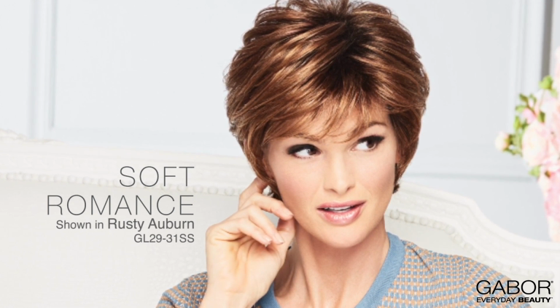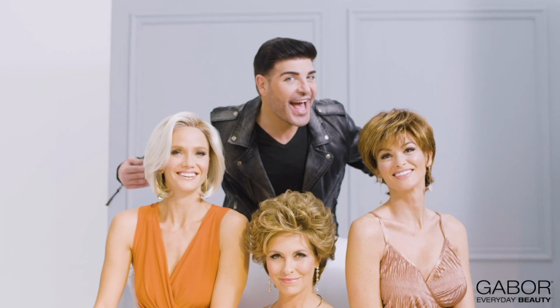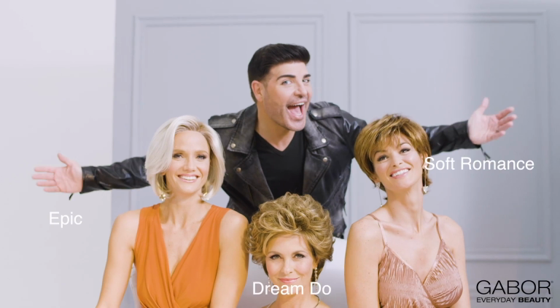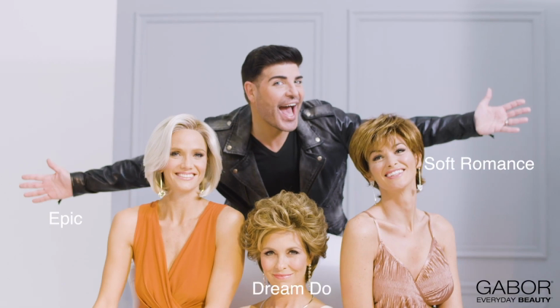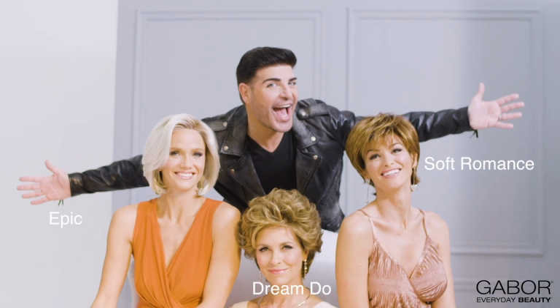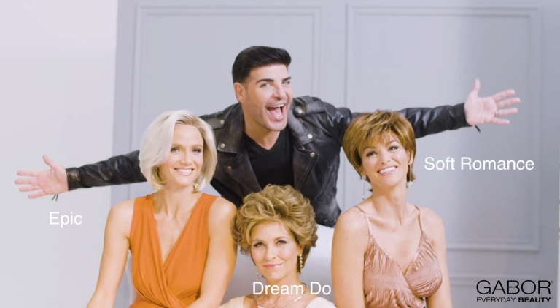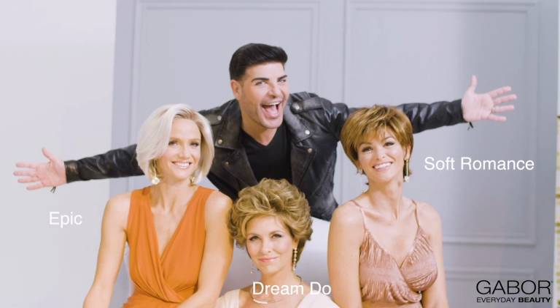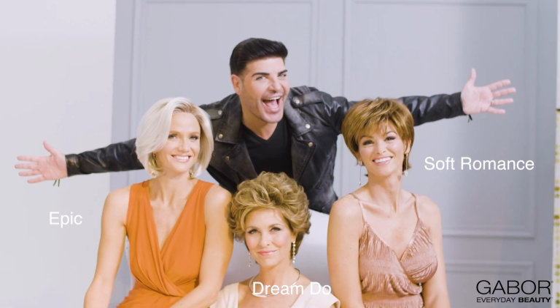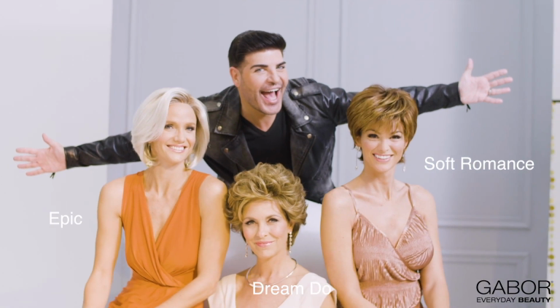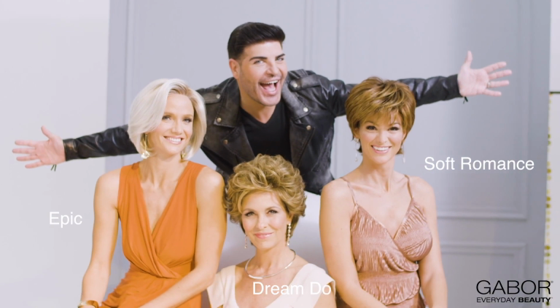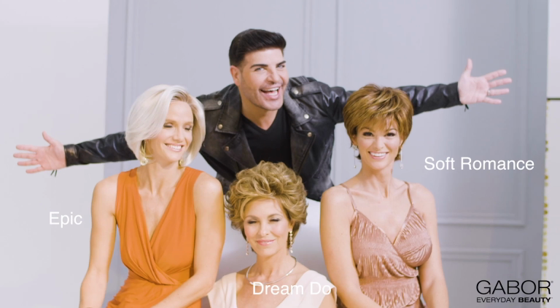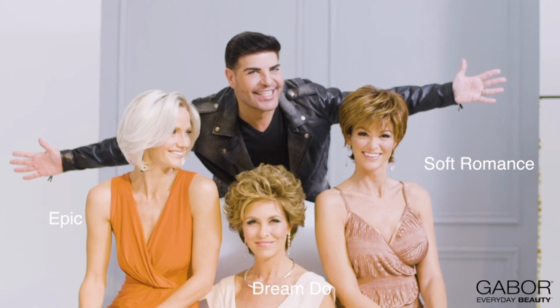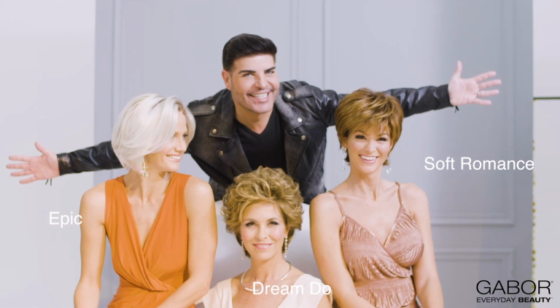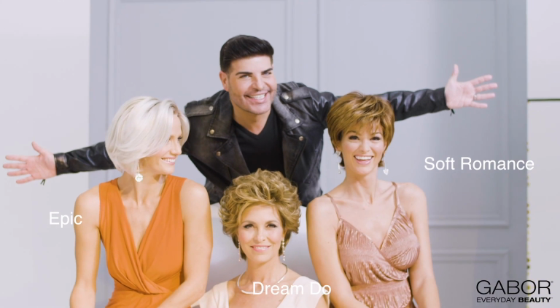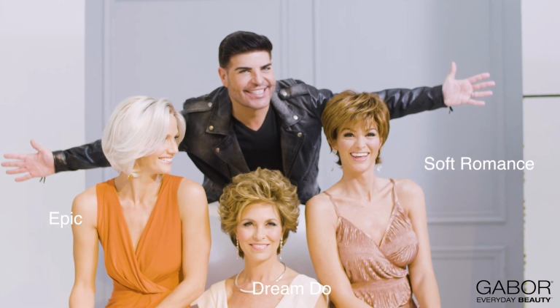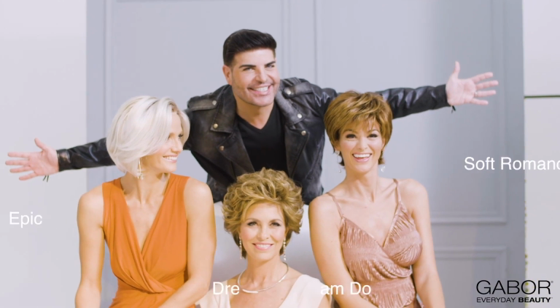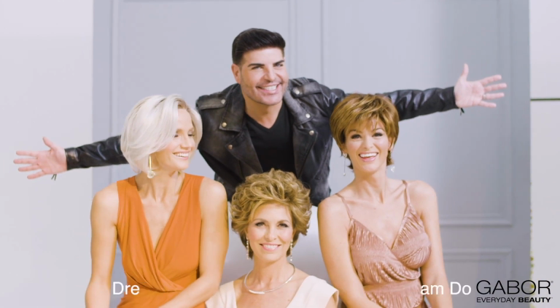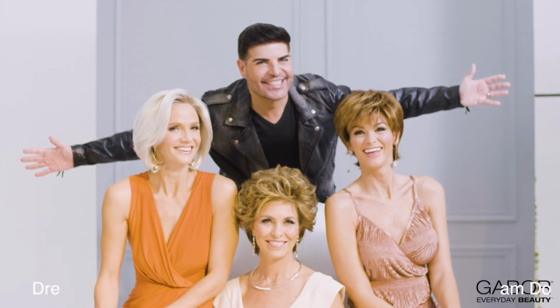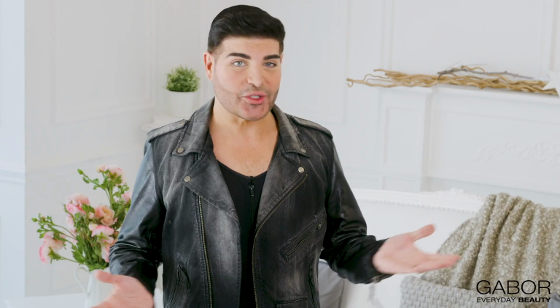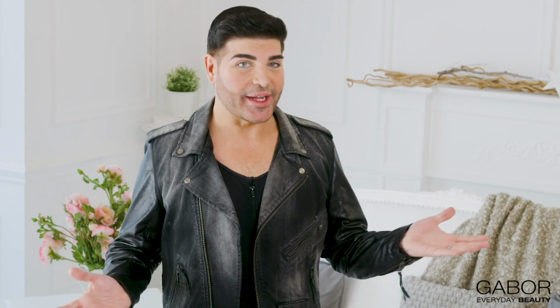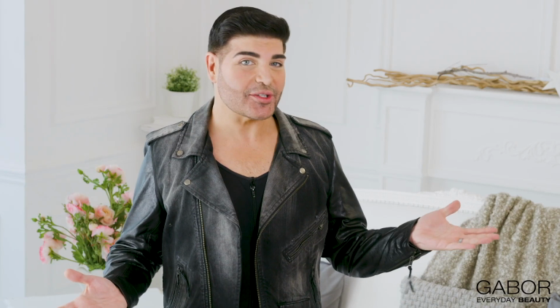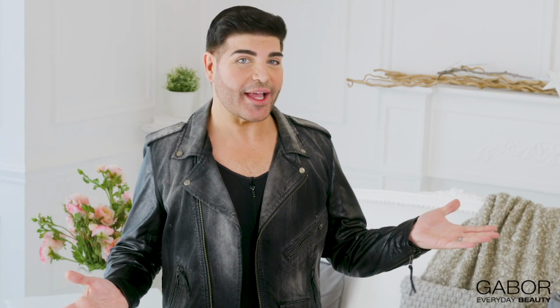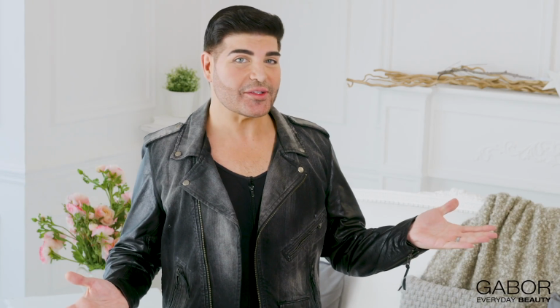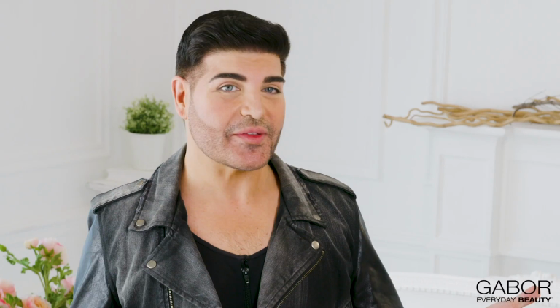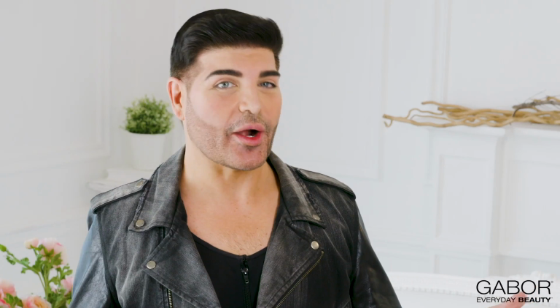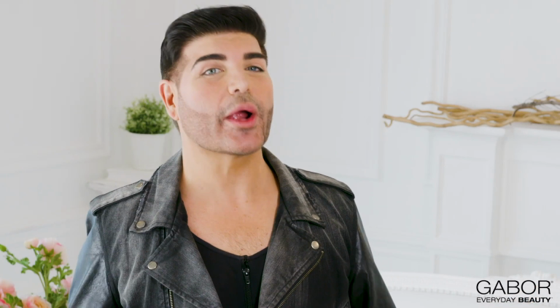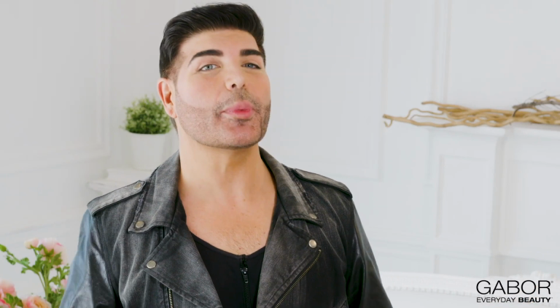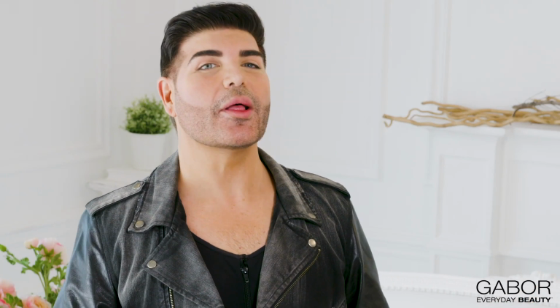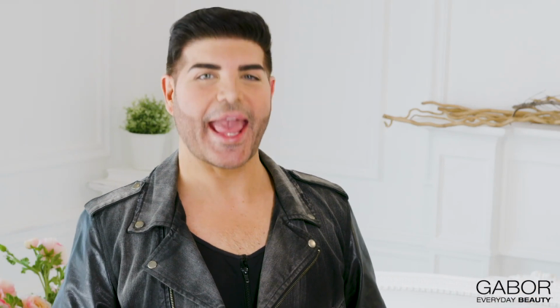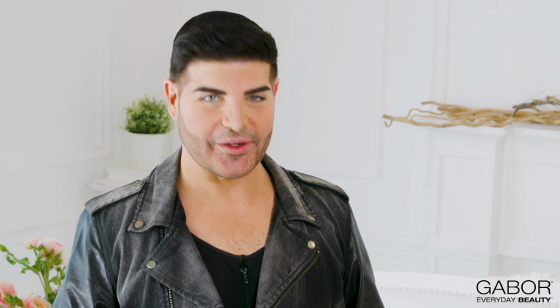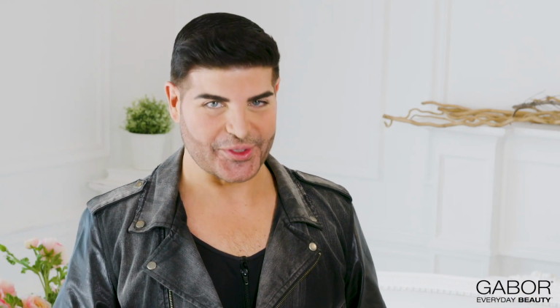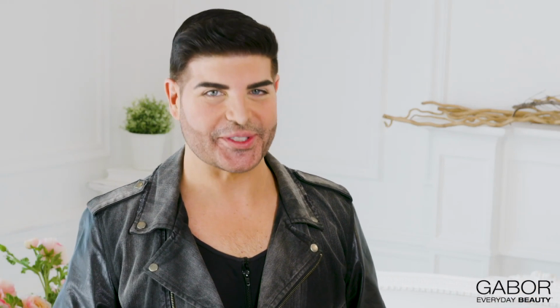So there you have it — Gabor 2019 Spring: on-trend hairstyles that are wearable and versatile.